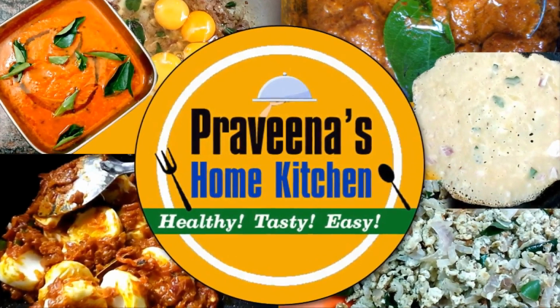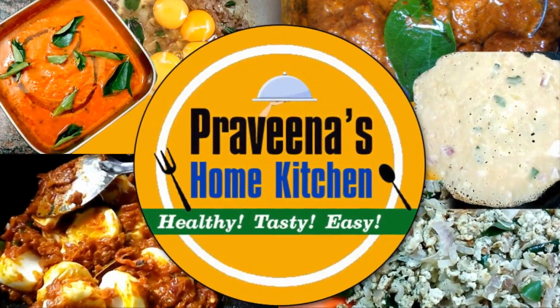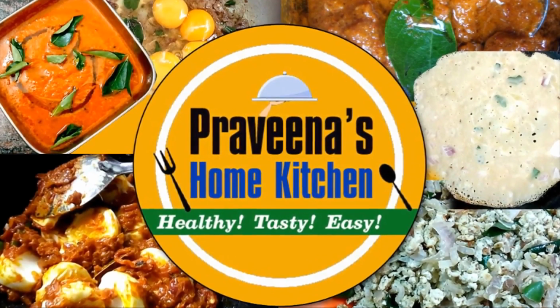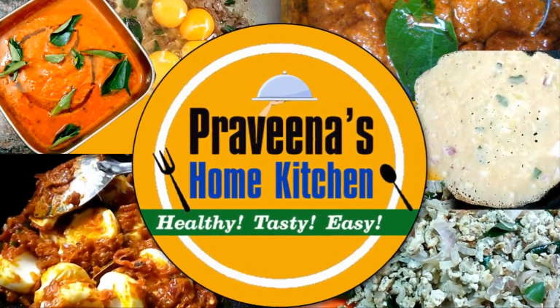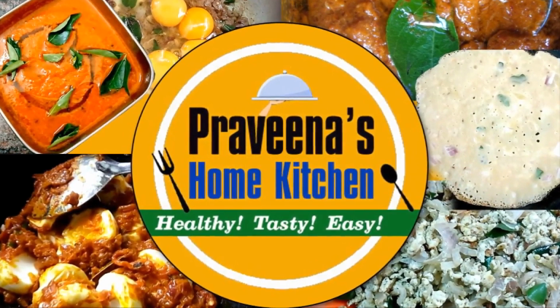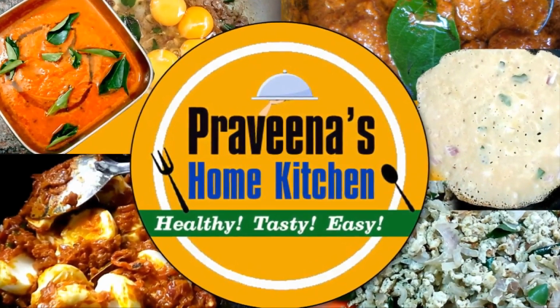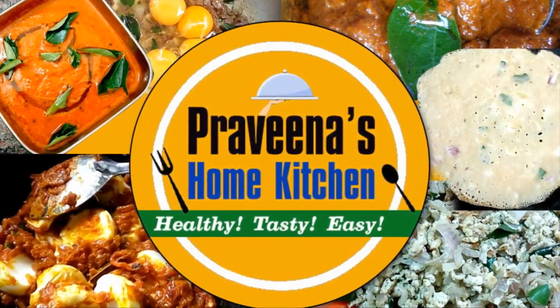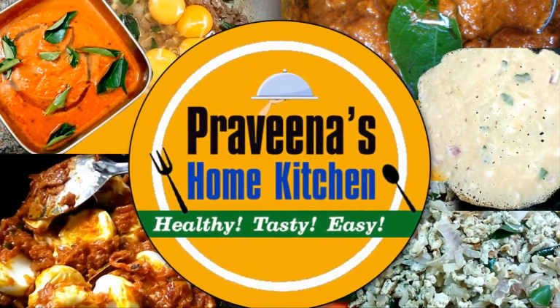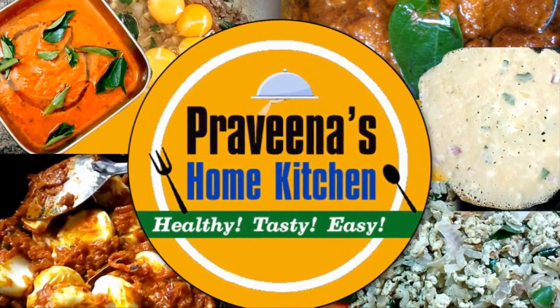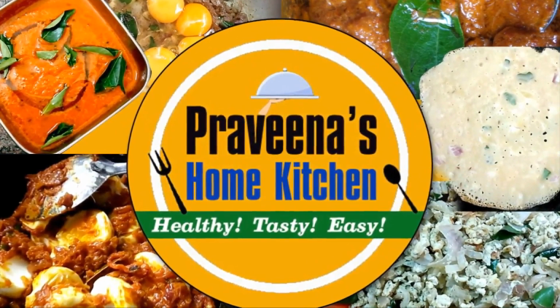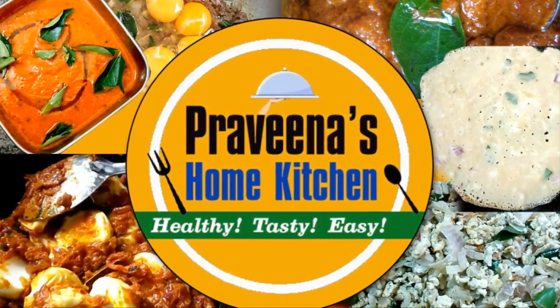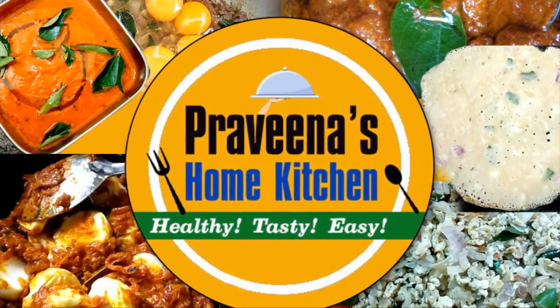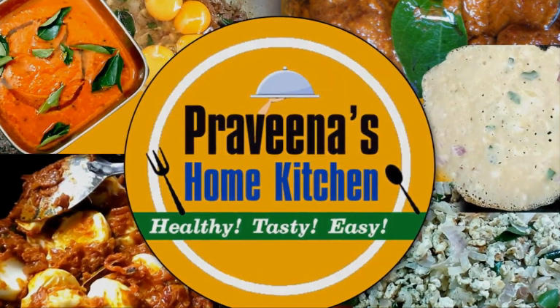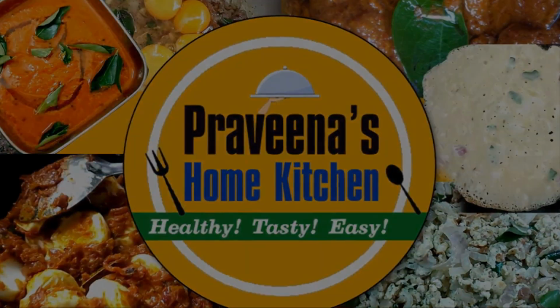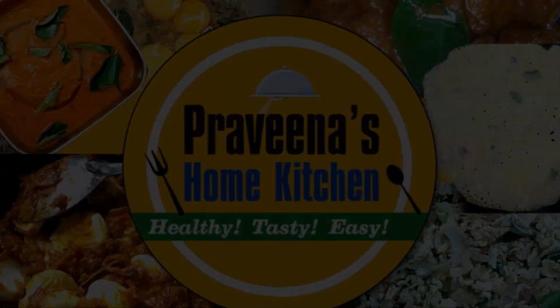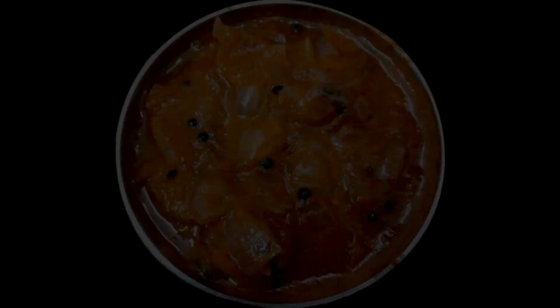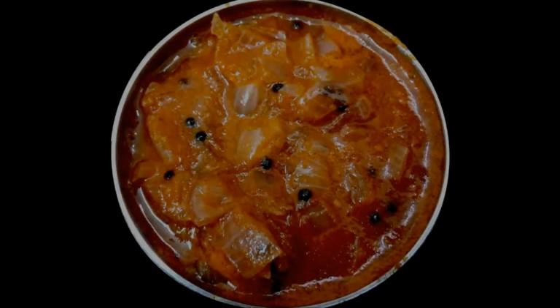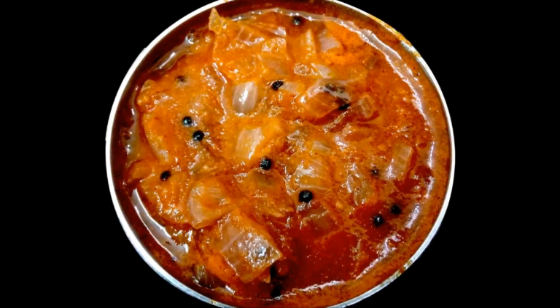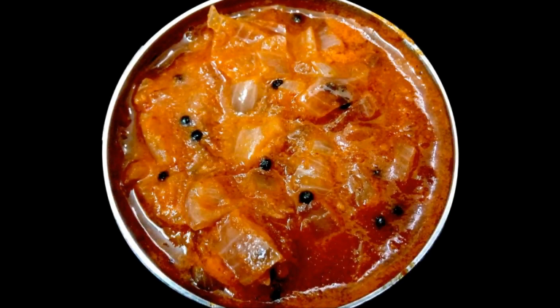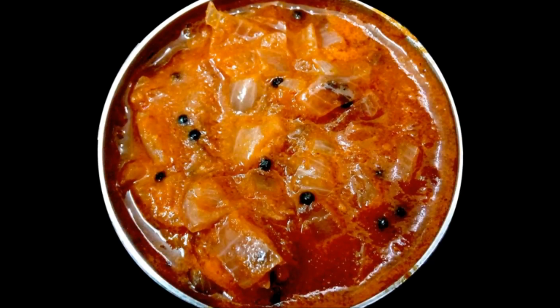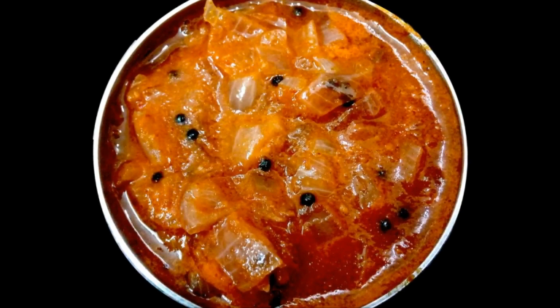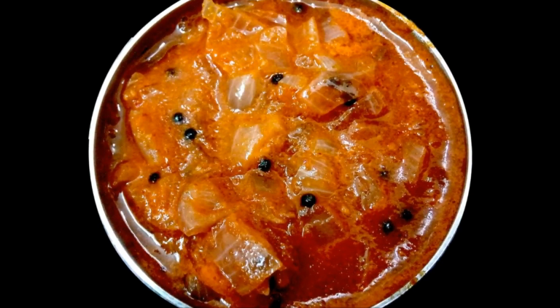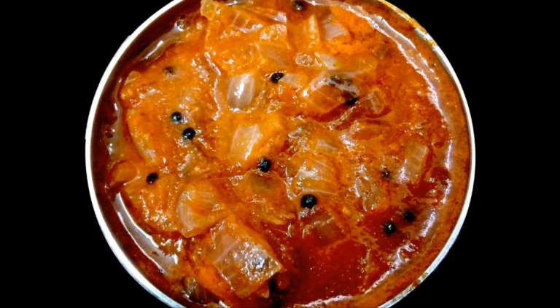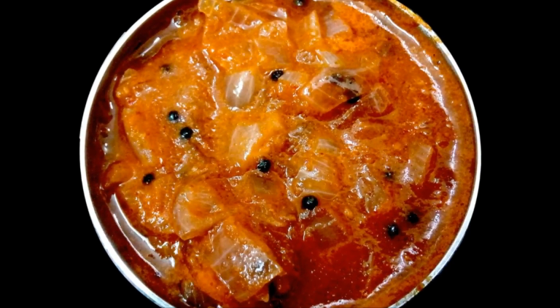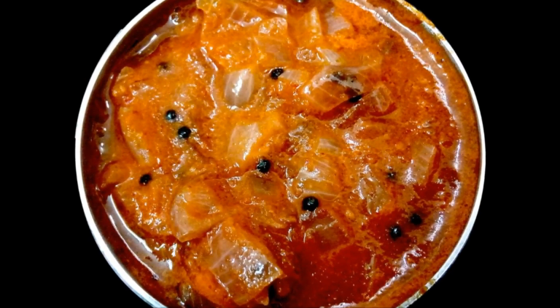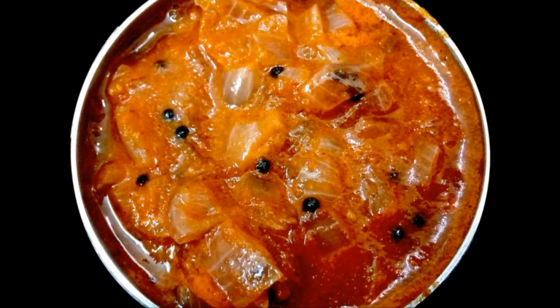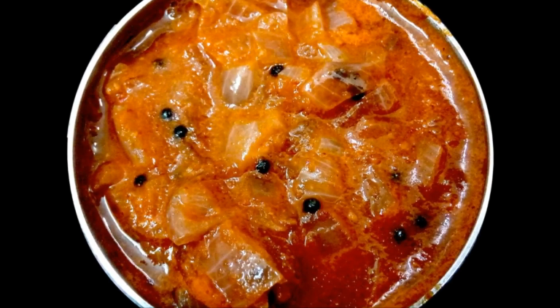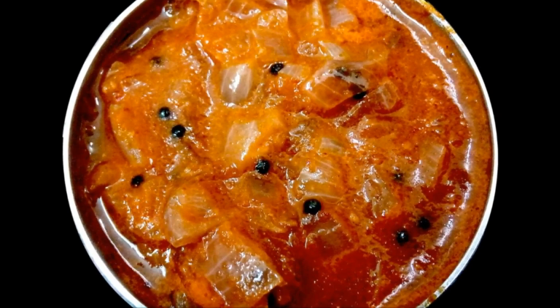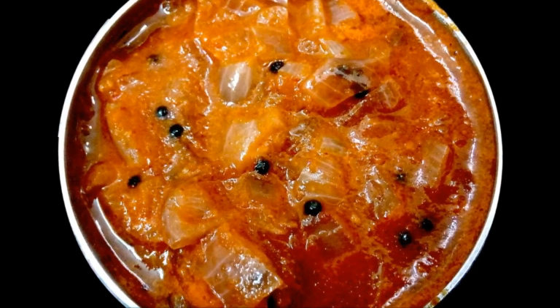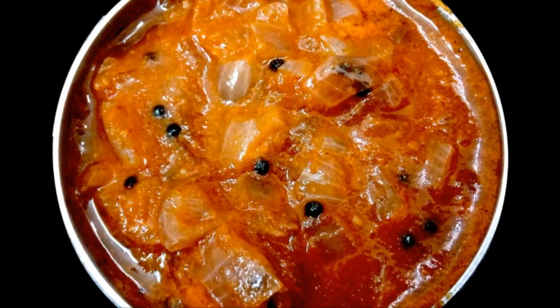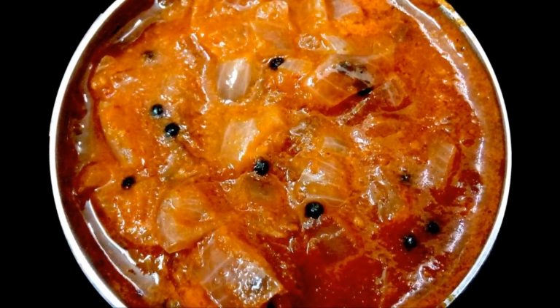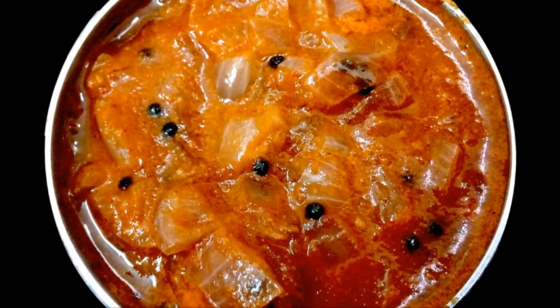Welcome to Braheena's Home Kitchen. I like the cilantro. I made the cilantro.